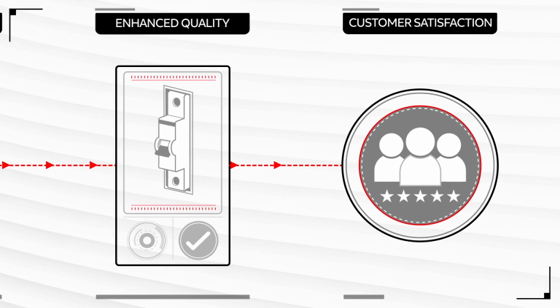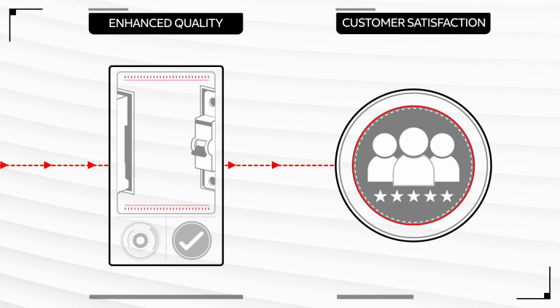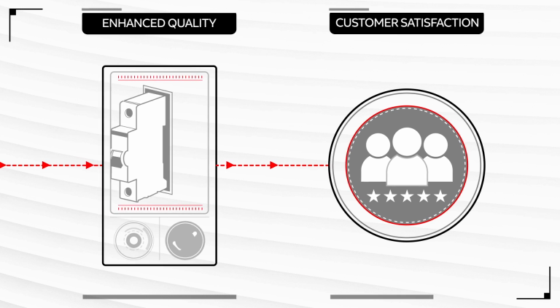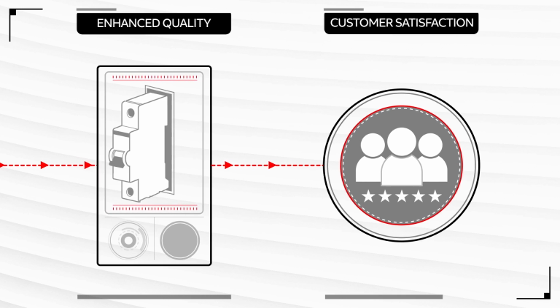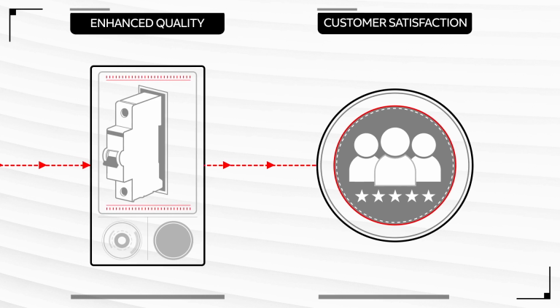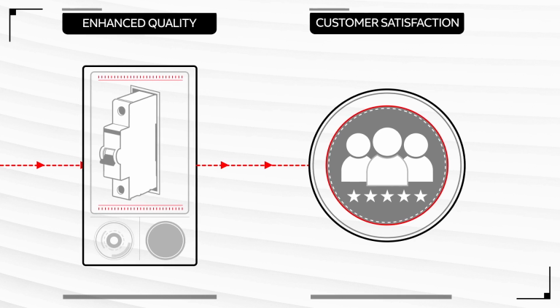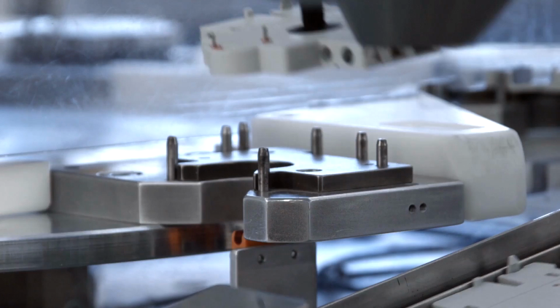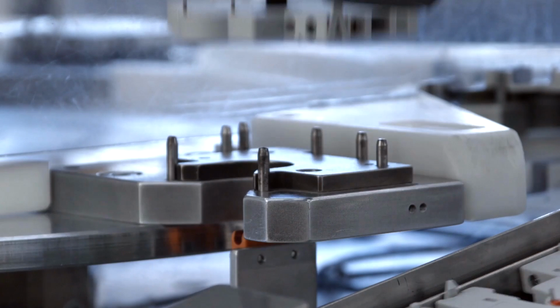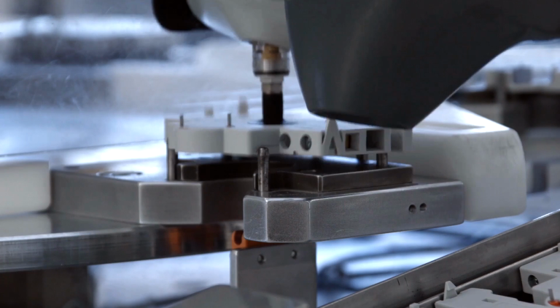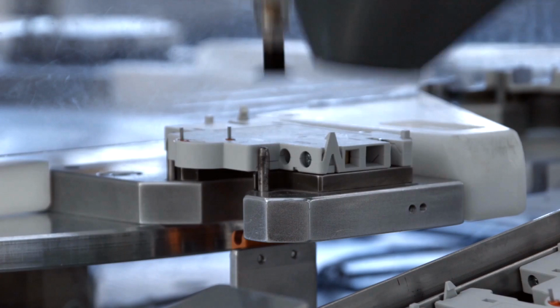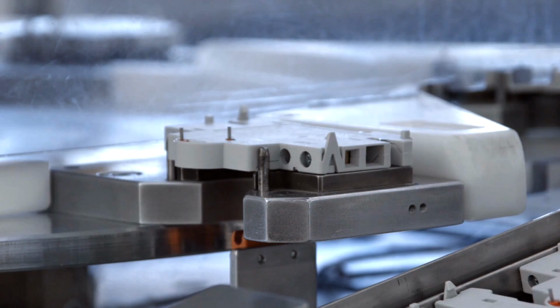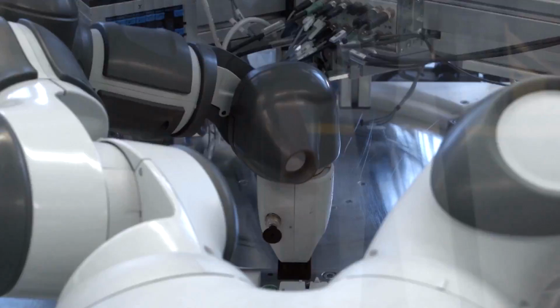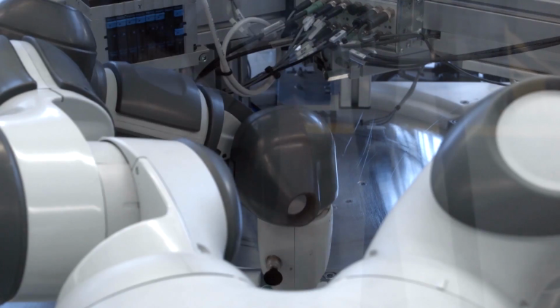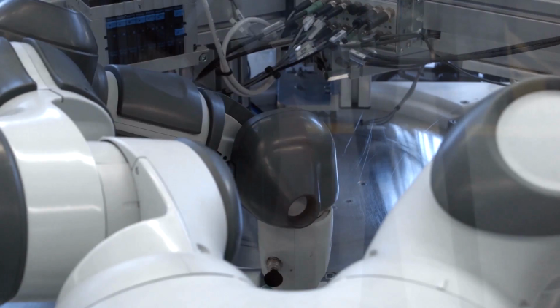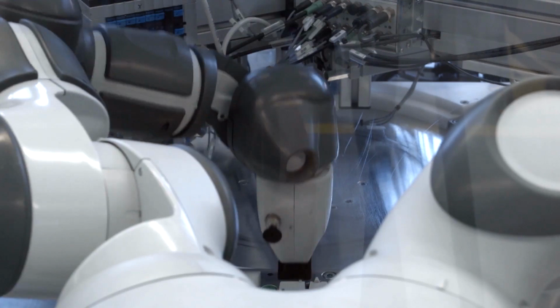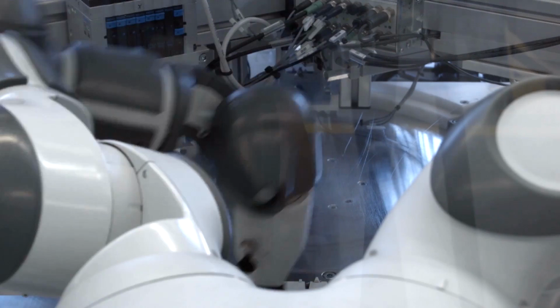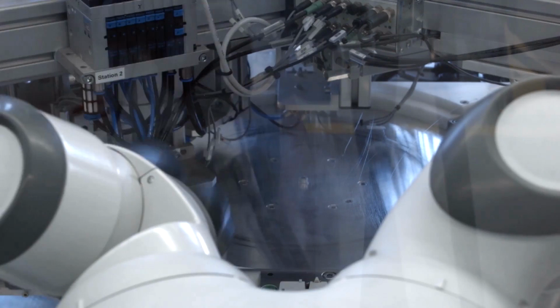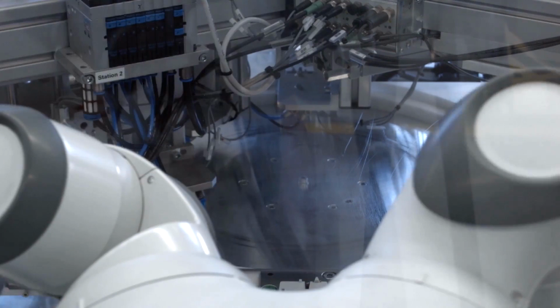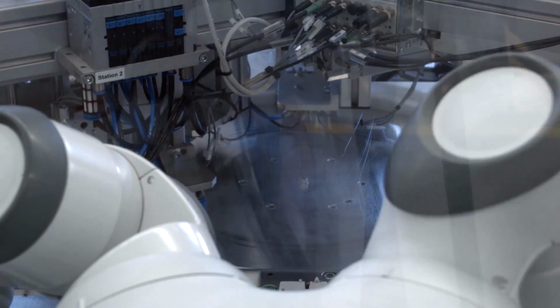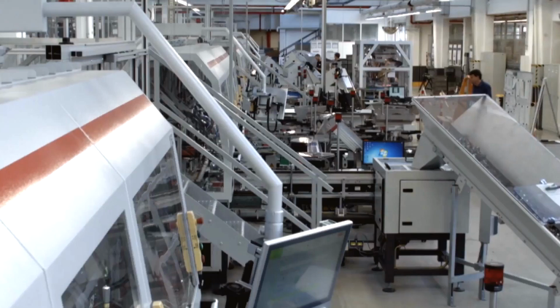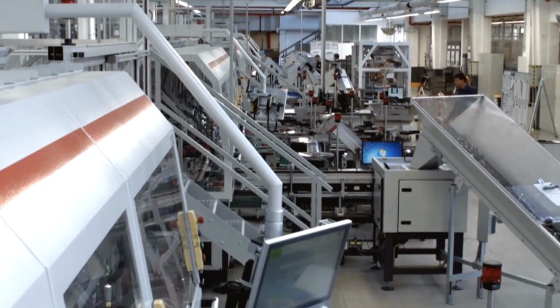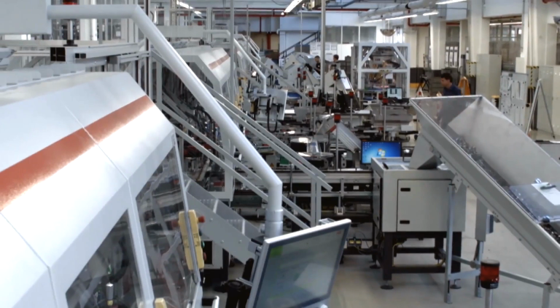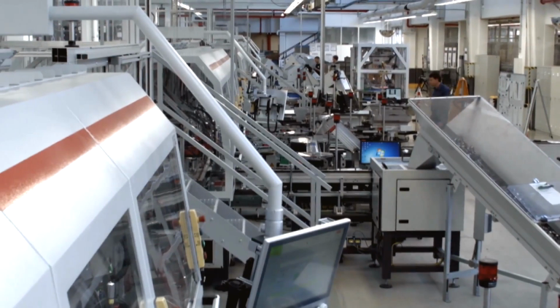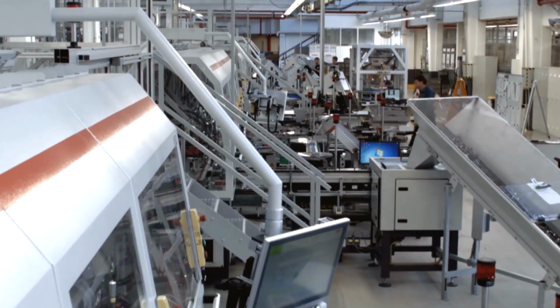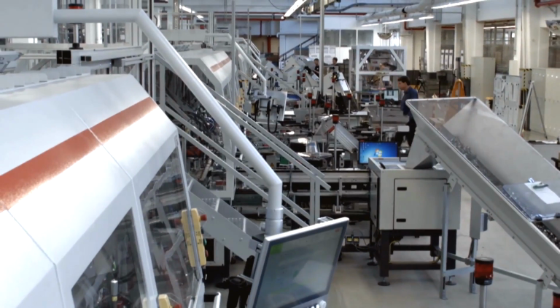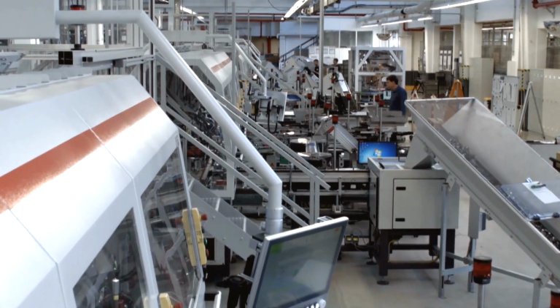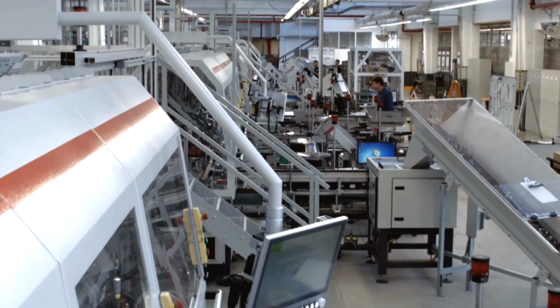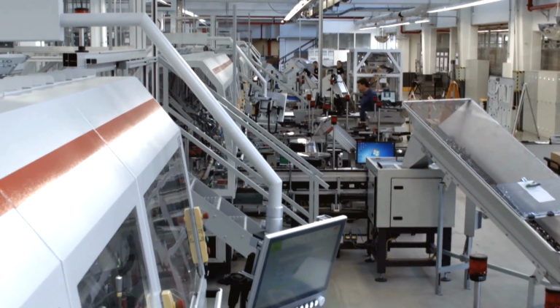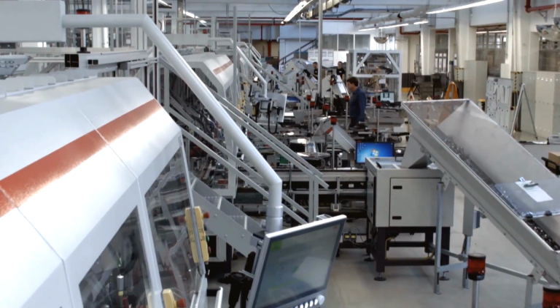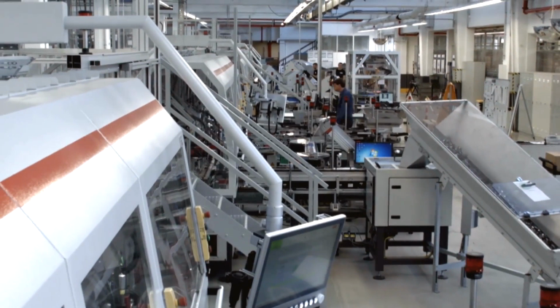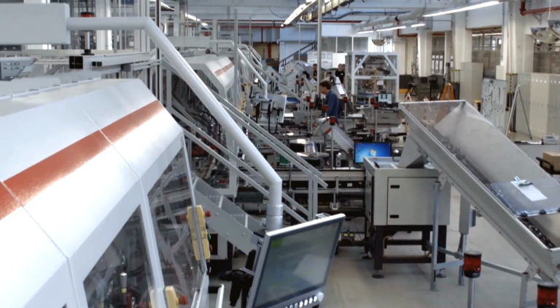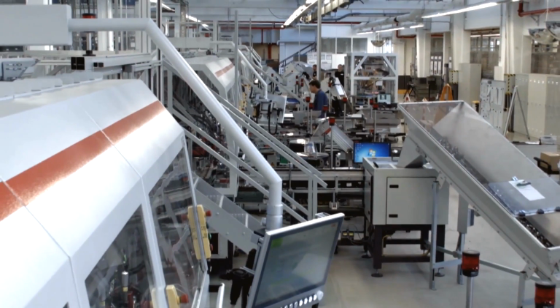This isn't a factory of the future. With ABB Ability, this is a factory of today.